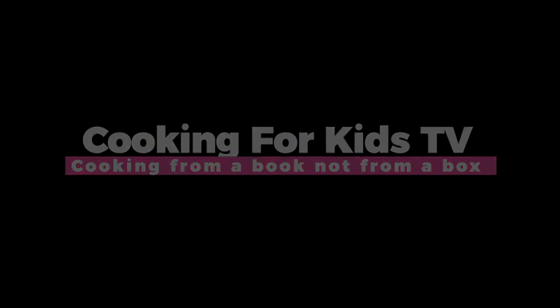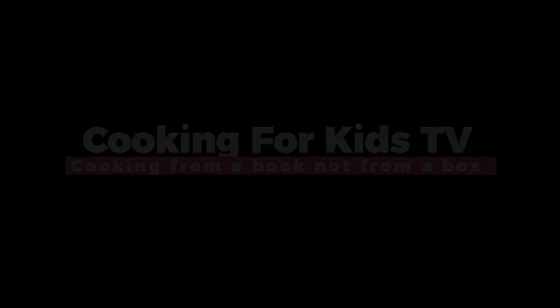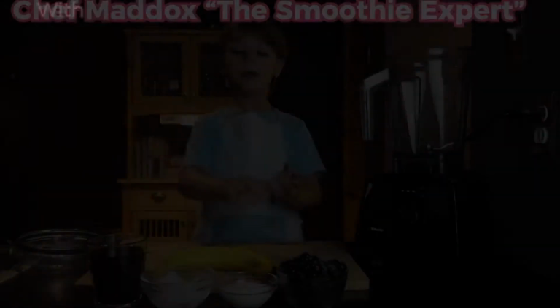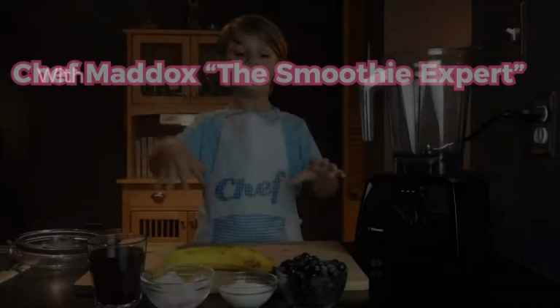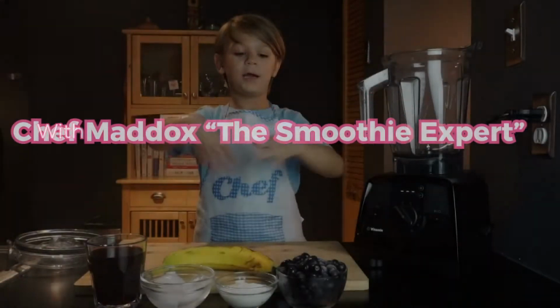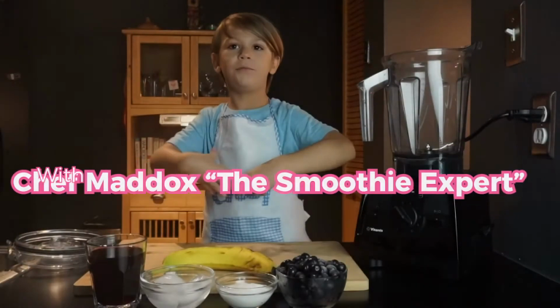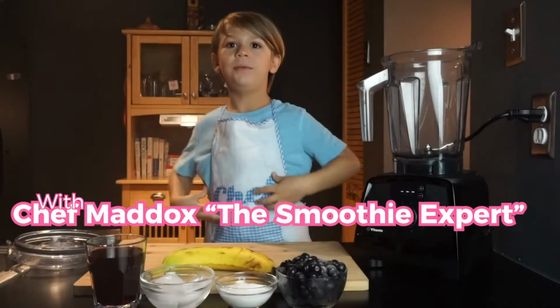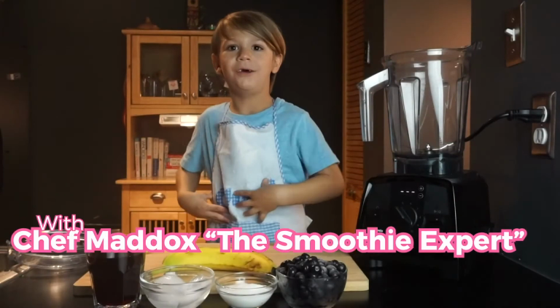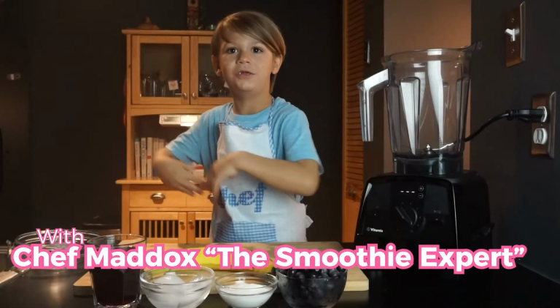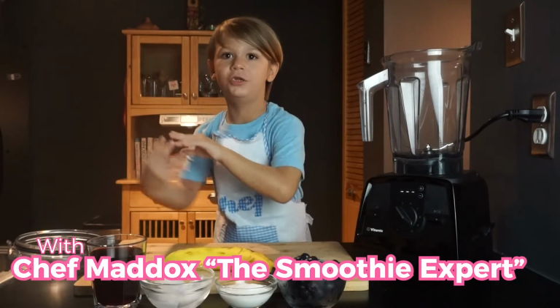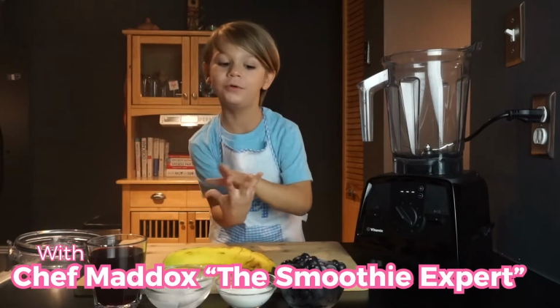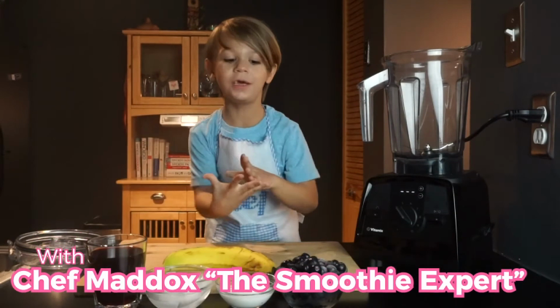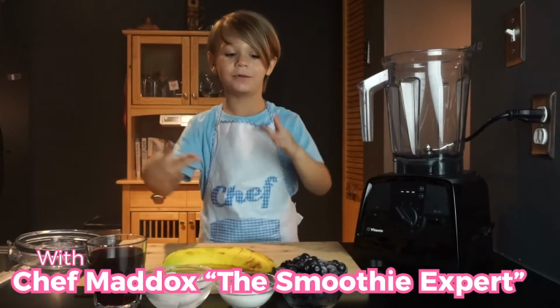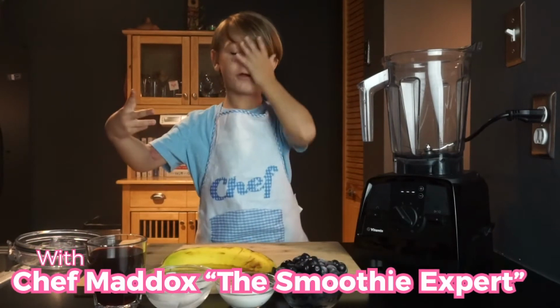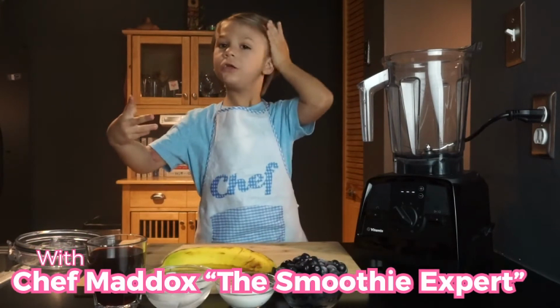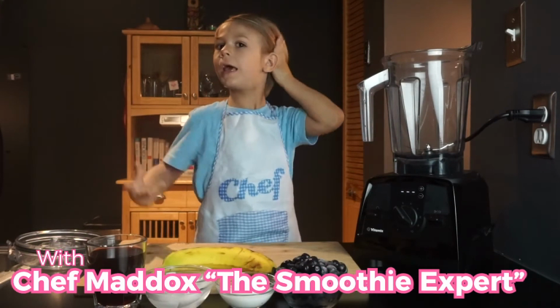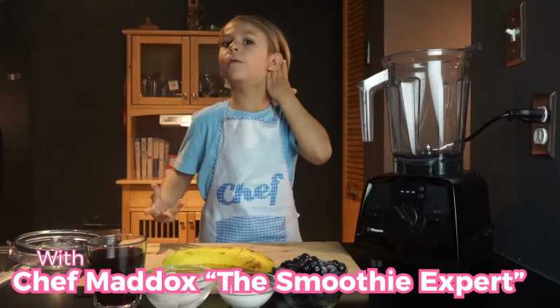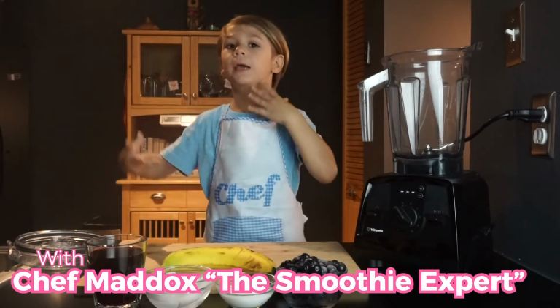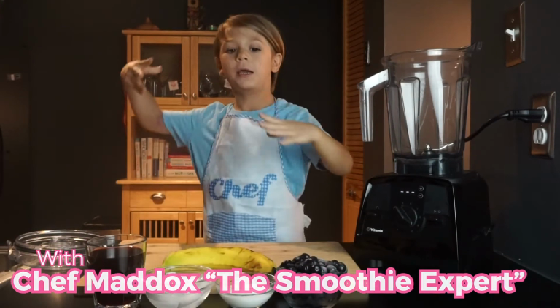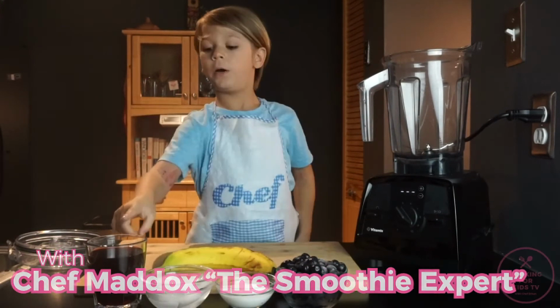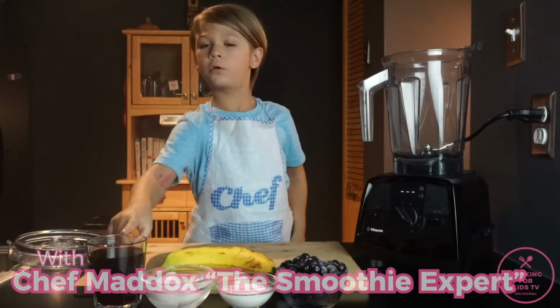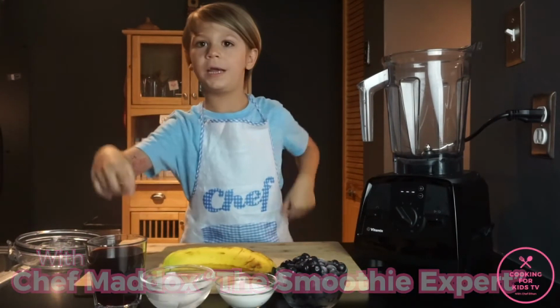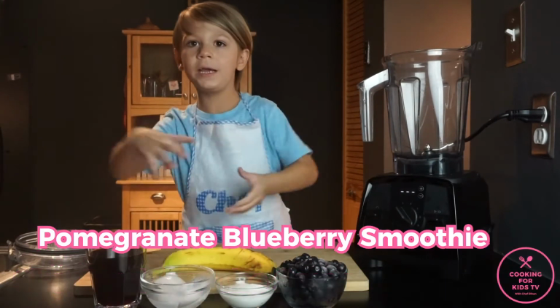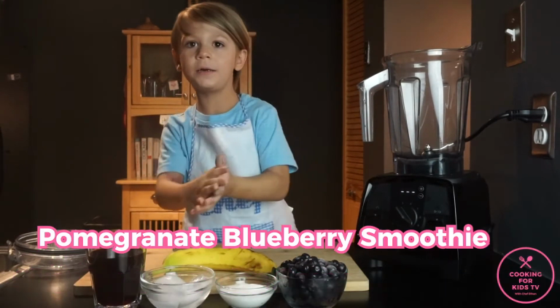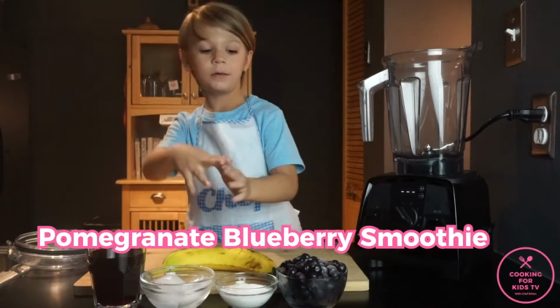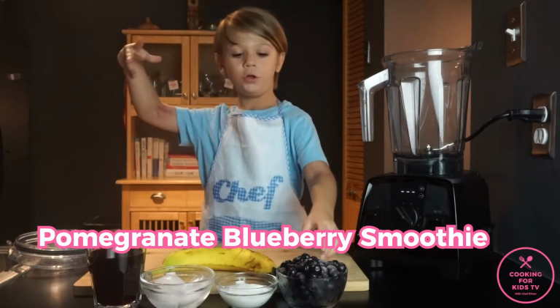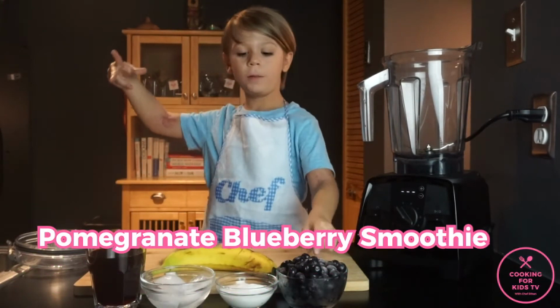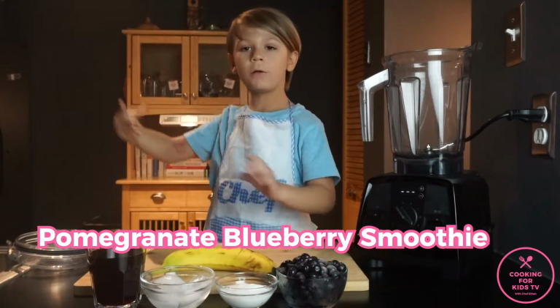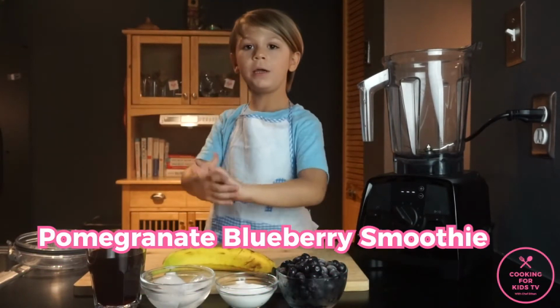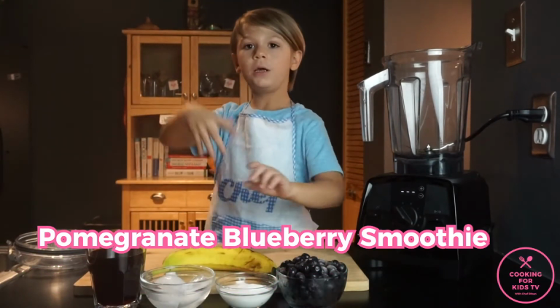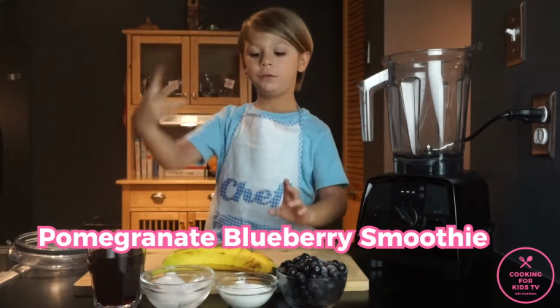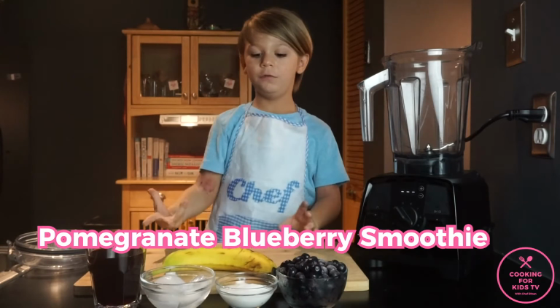Hey guys, my name is Maddox, the smoothie expert. Today we're making pomegranate blueberry smoothie.